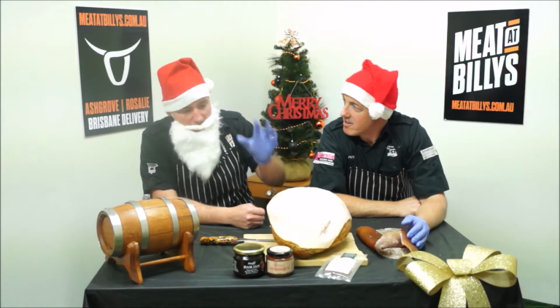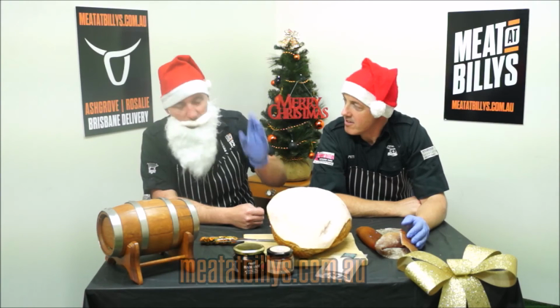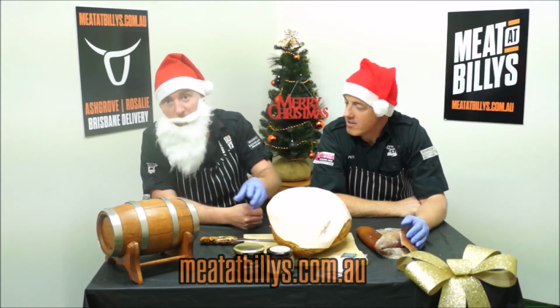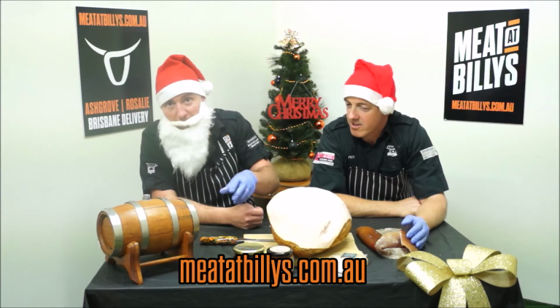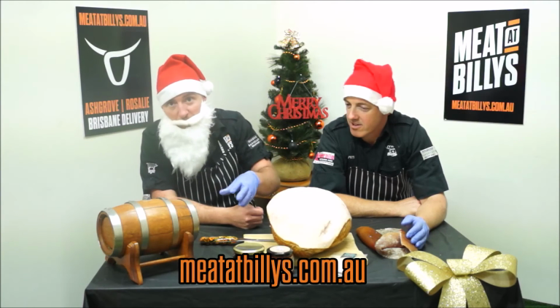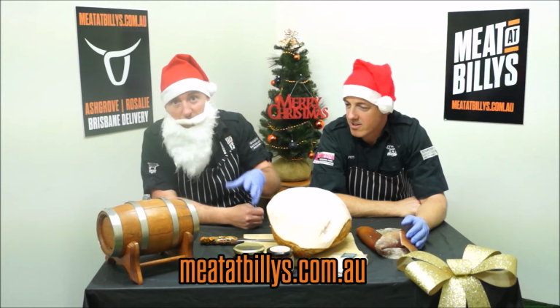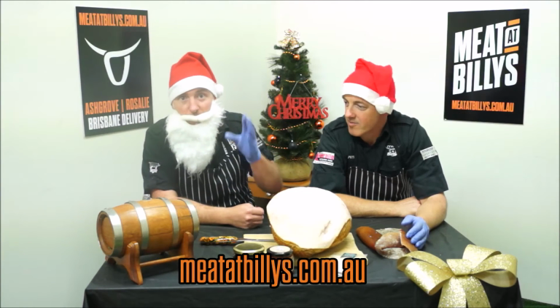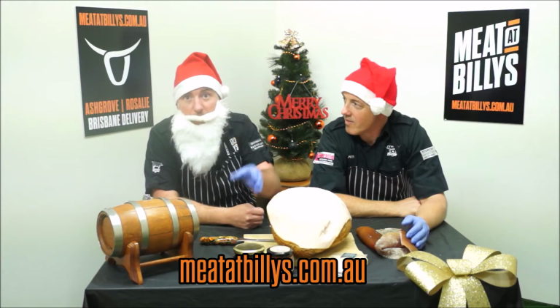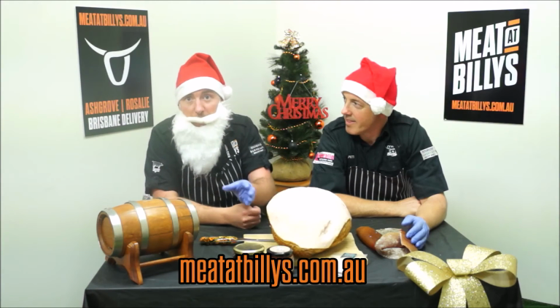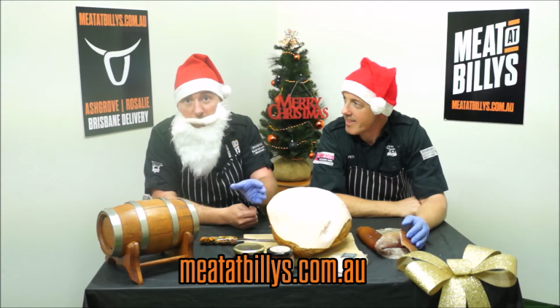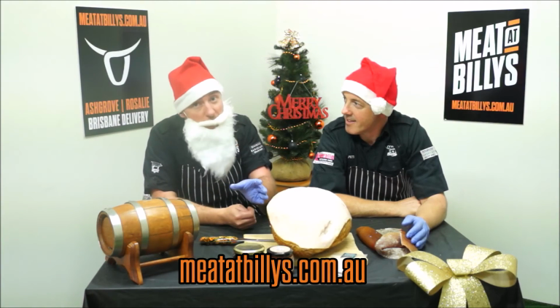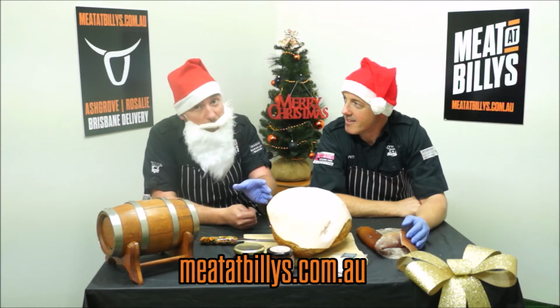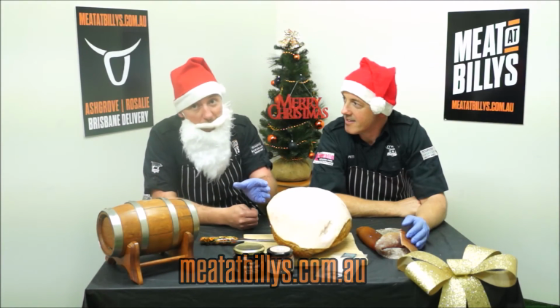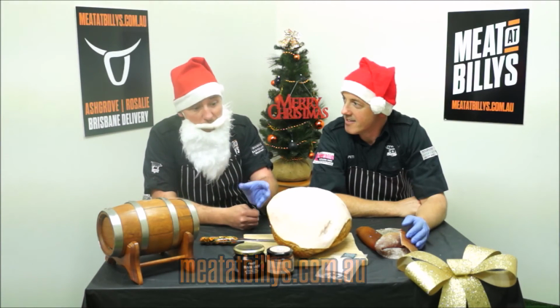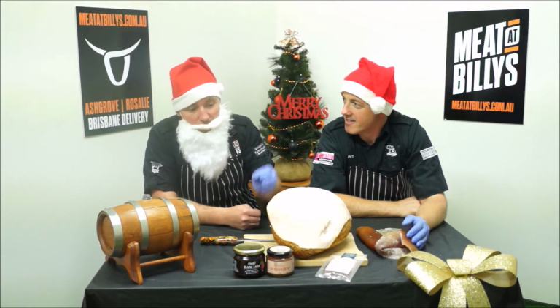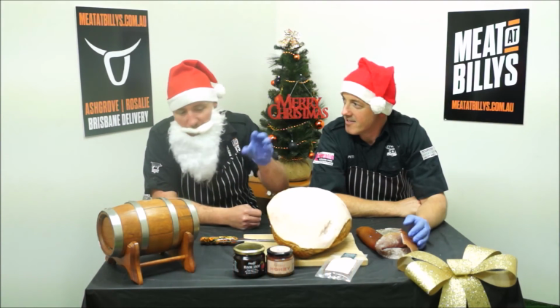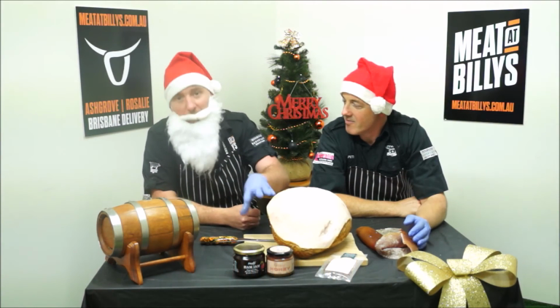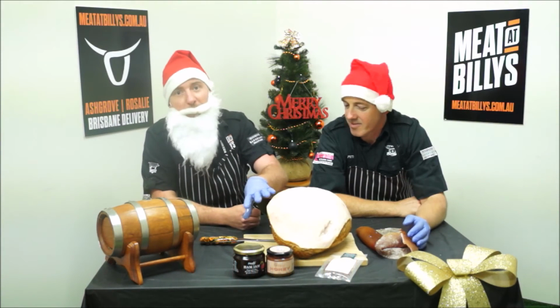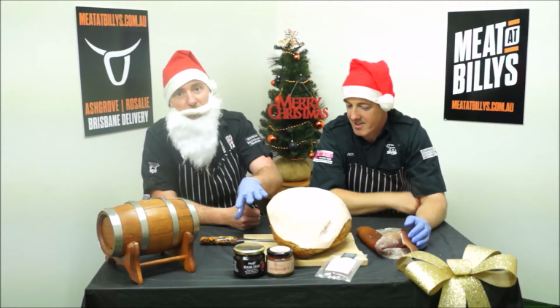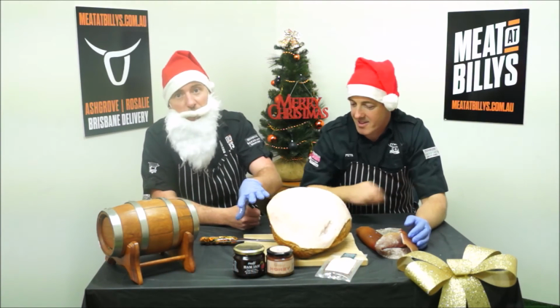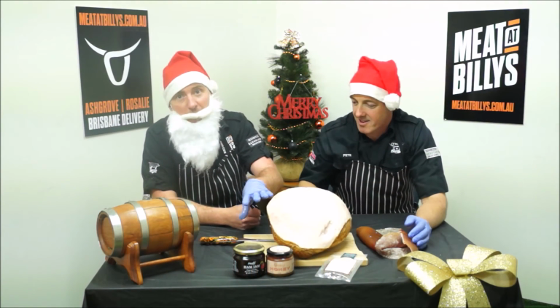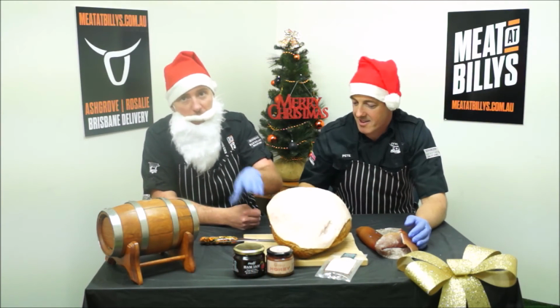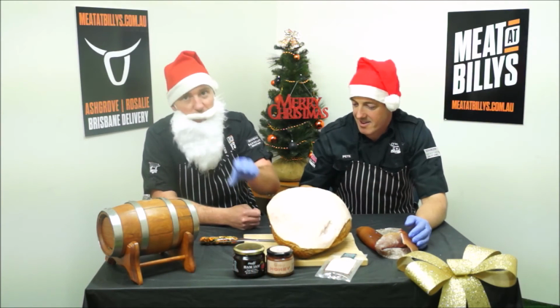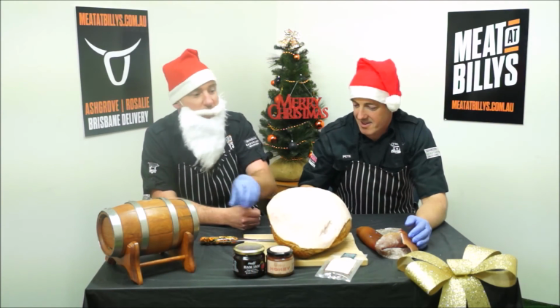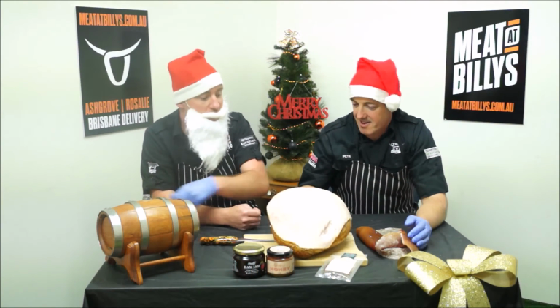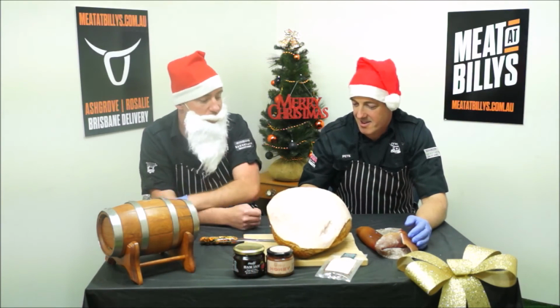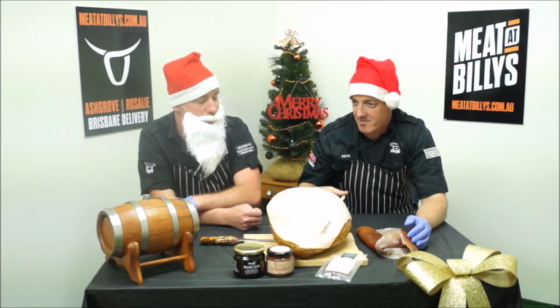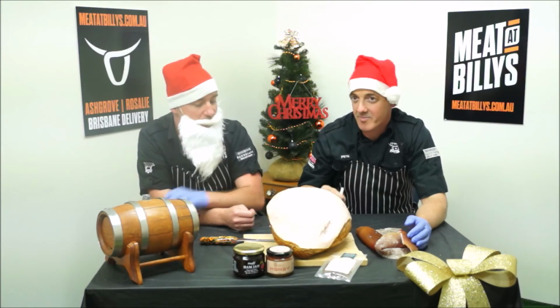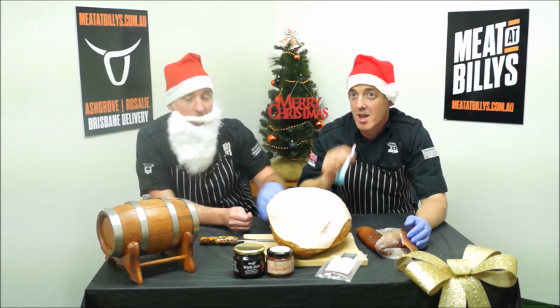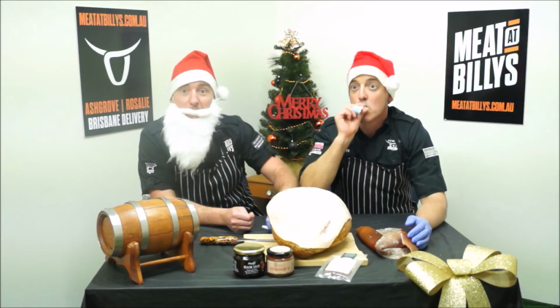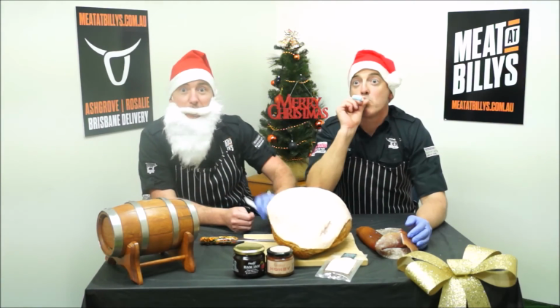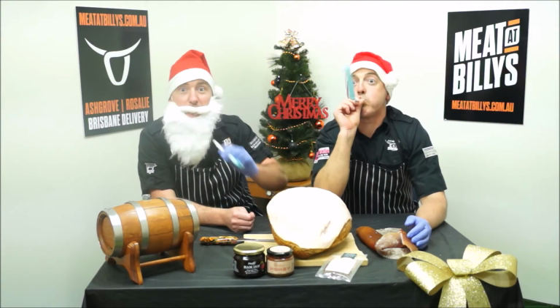For more information guys, head to billys.com.au. Get in, place your order. We'll see you soon. Merry Christmas!